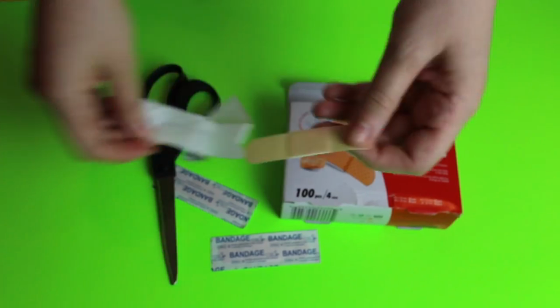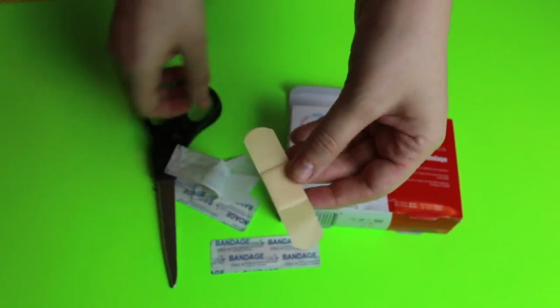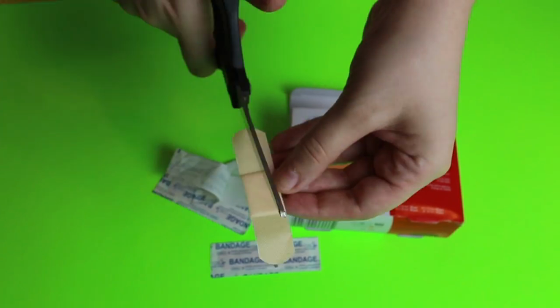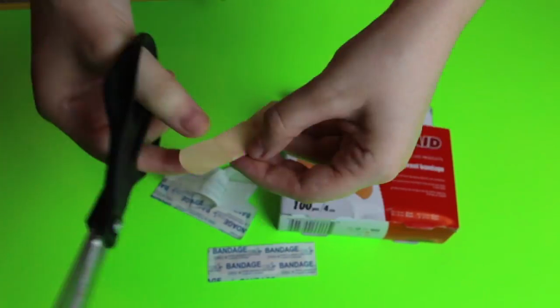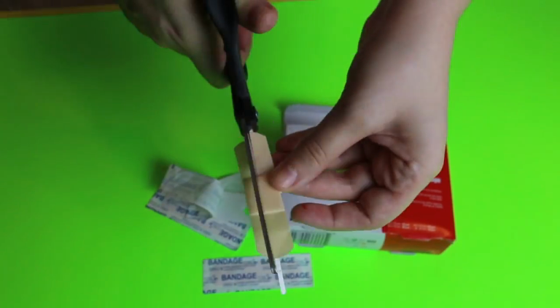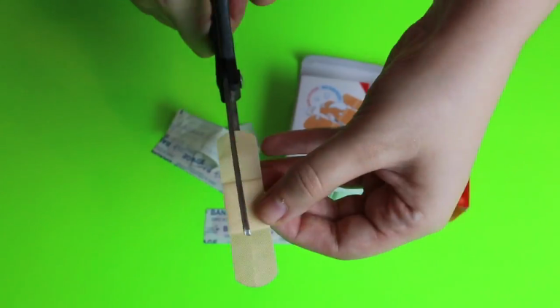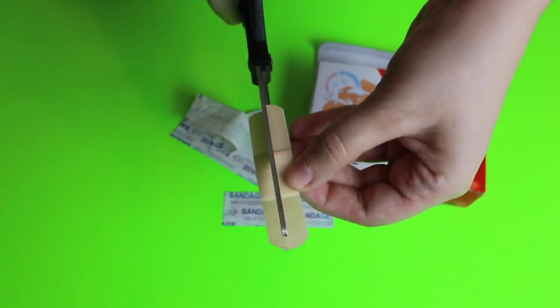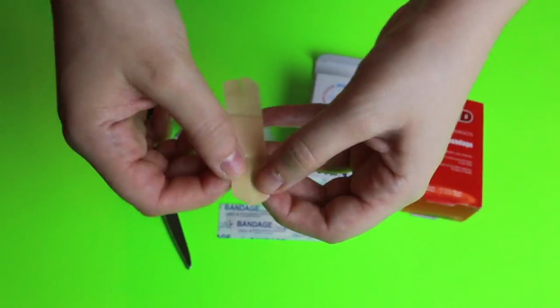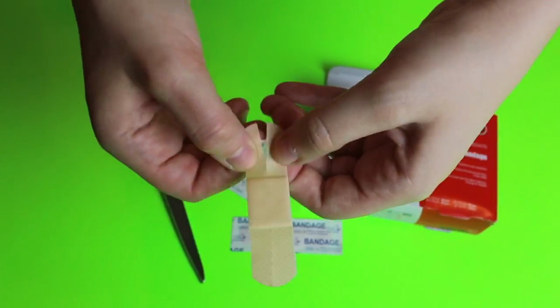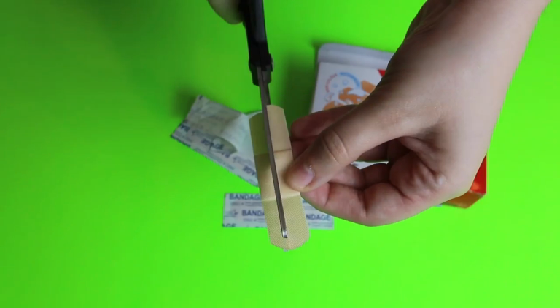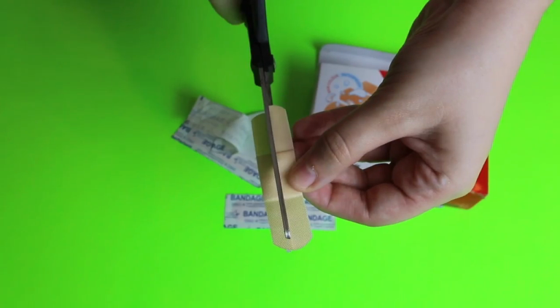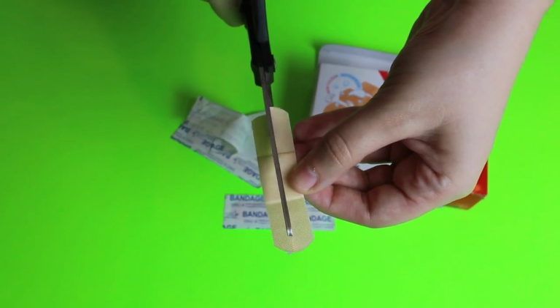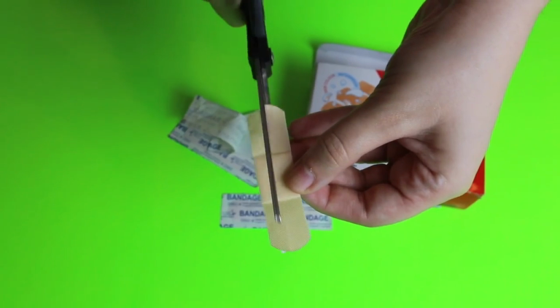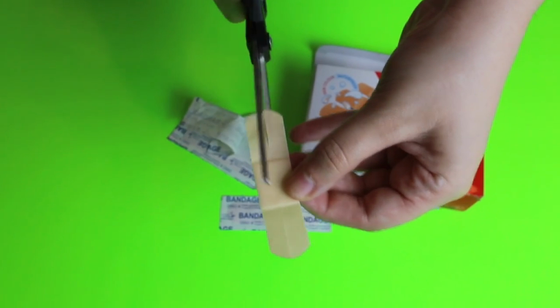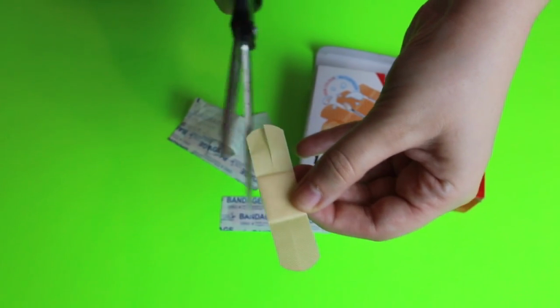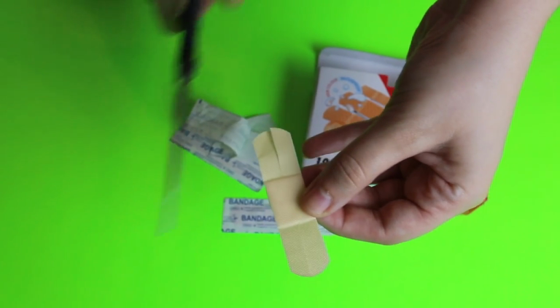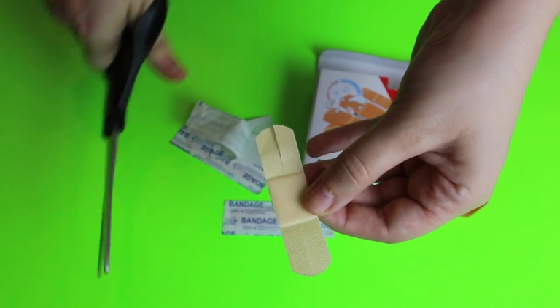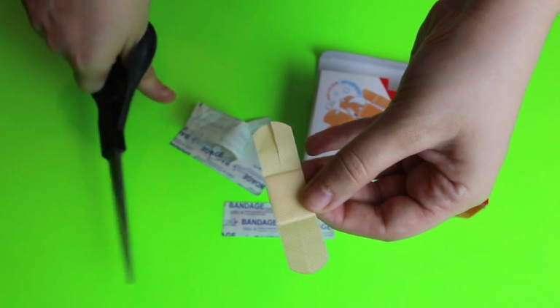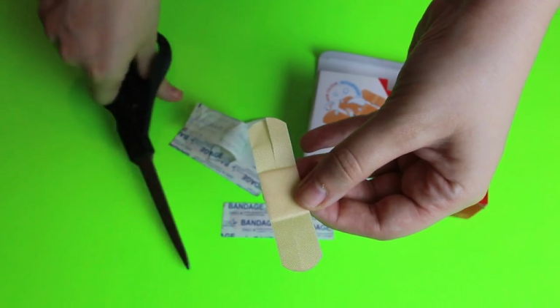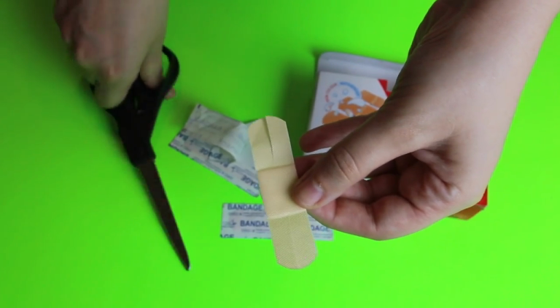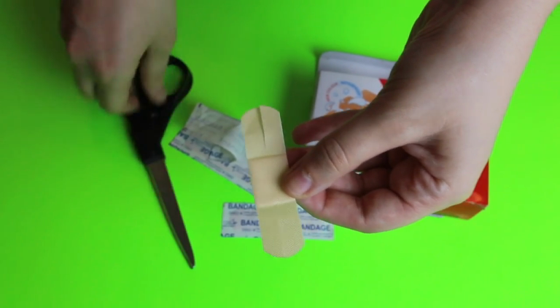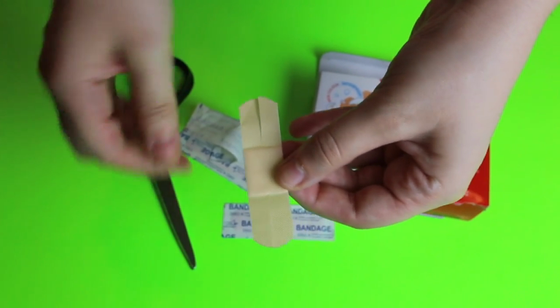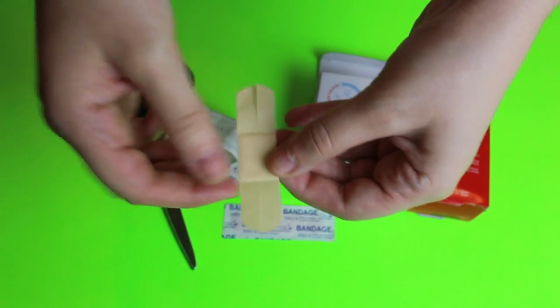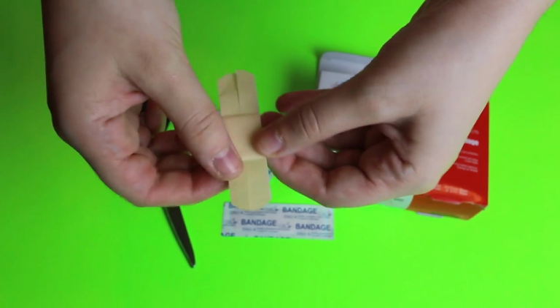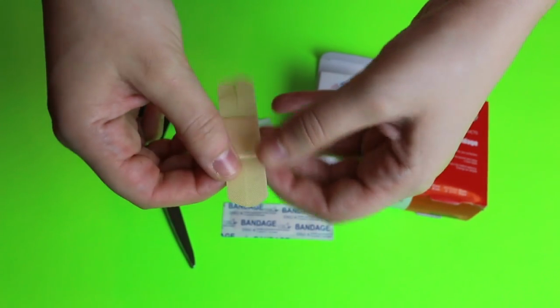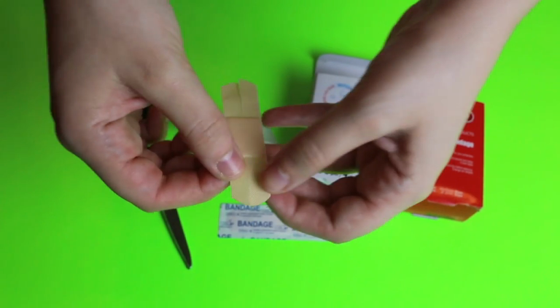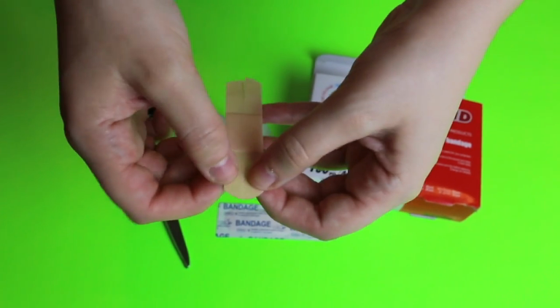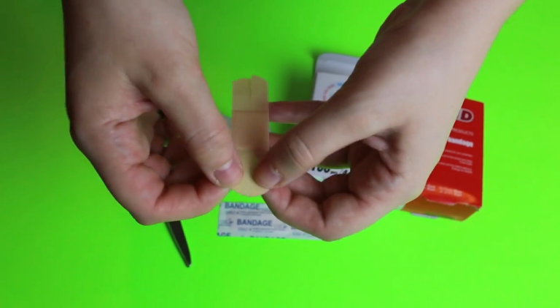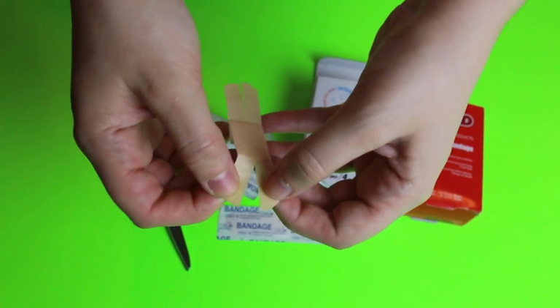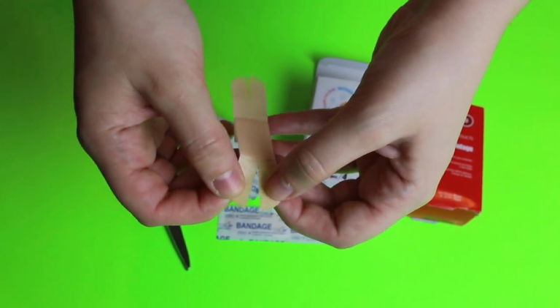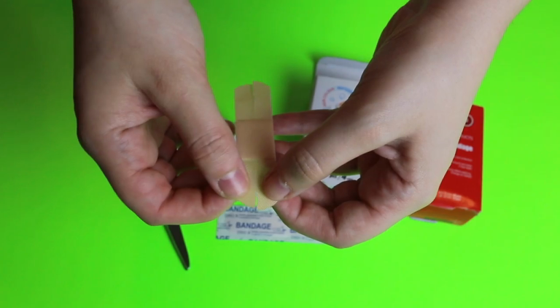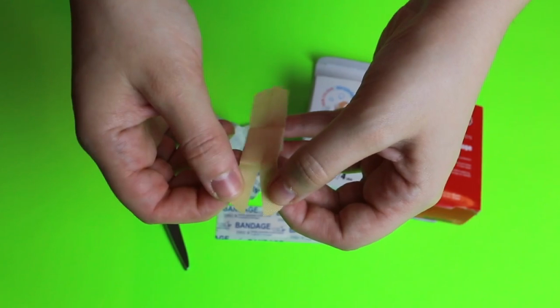A super easy, simple way to put on a Band-Aid without it slipping off is to make cuts in it first.